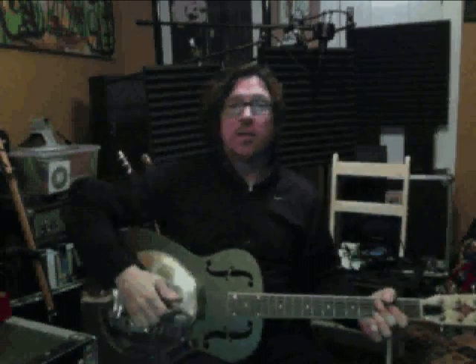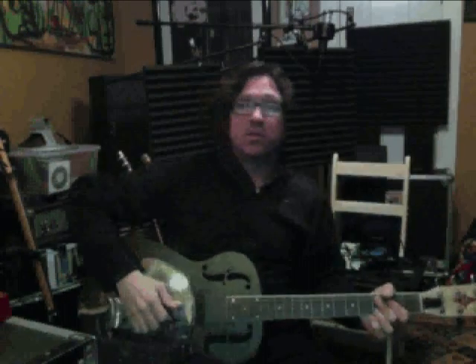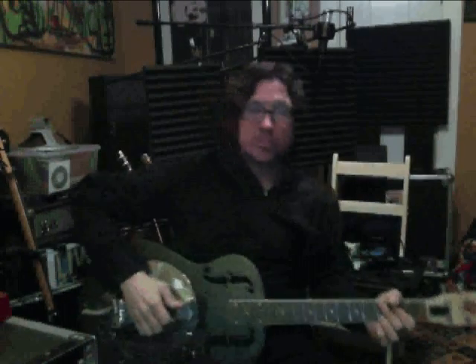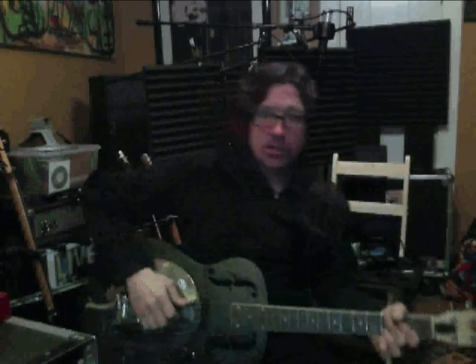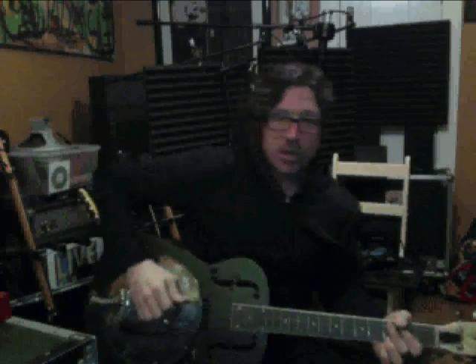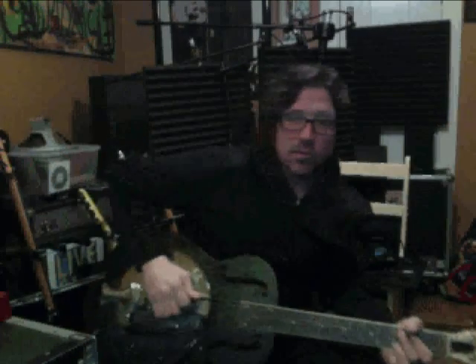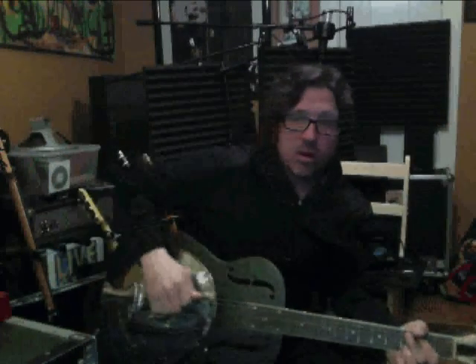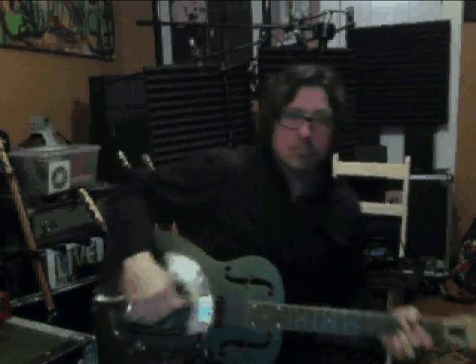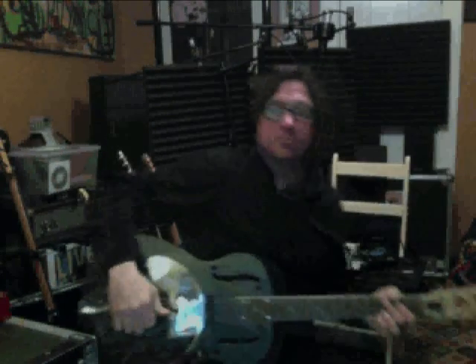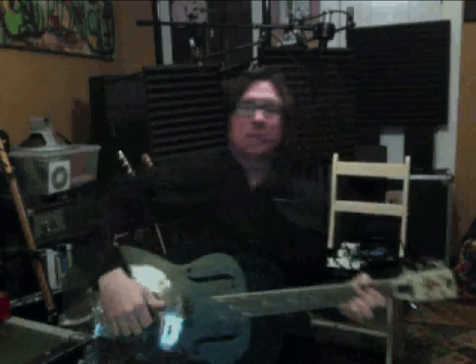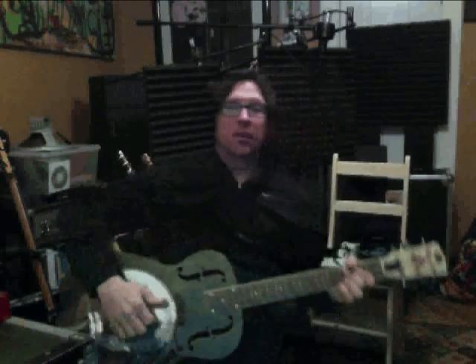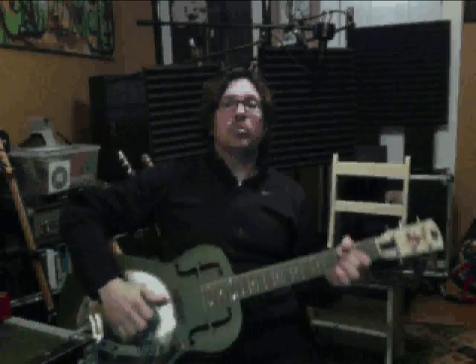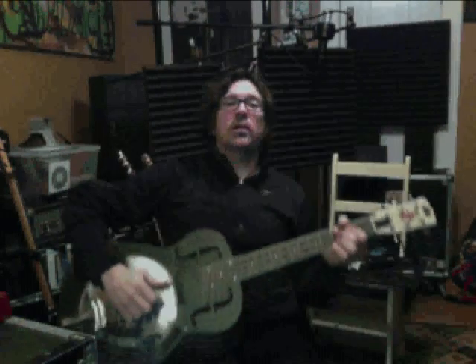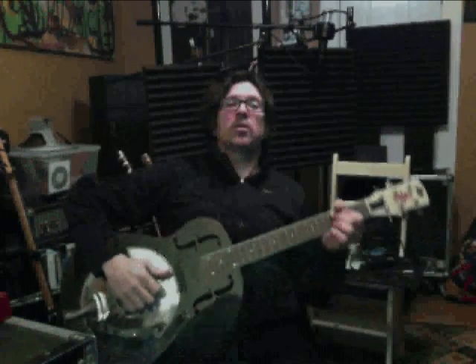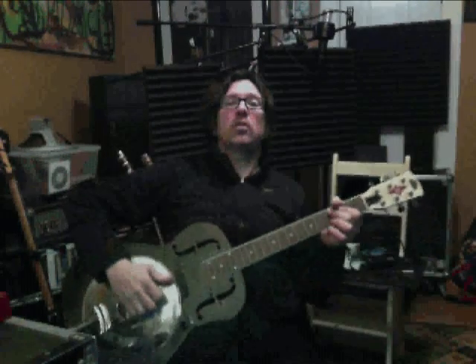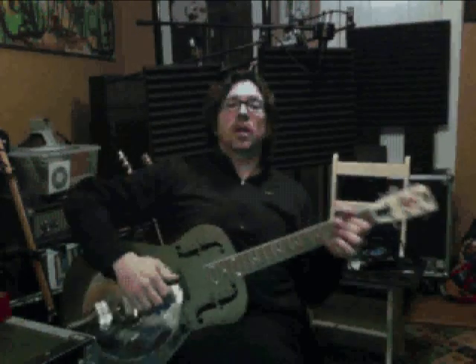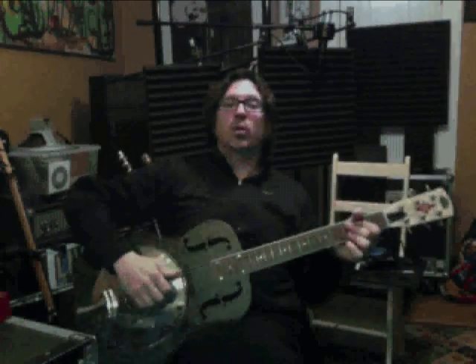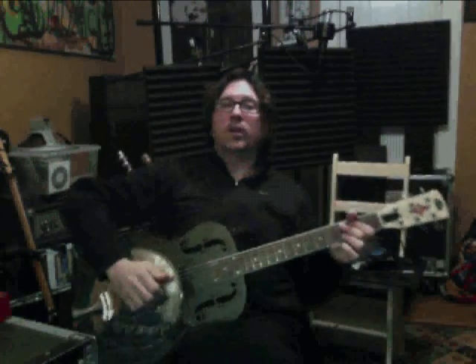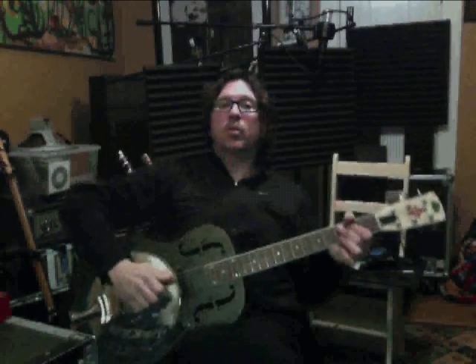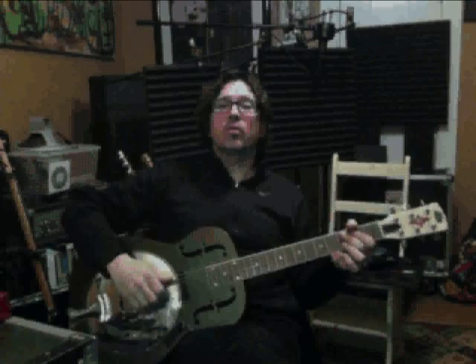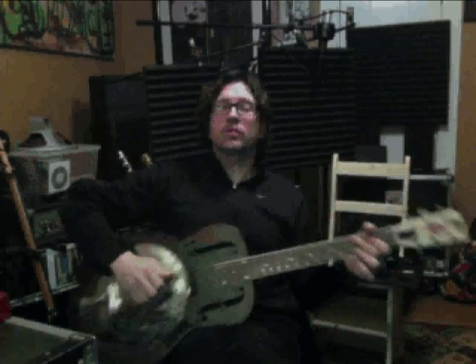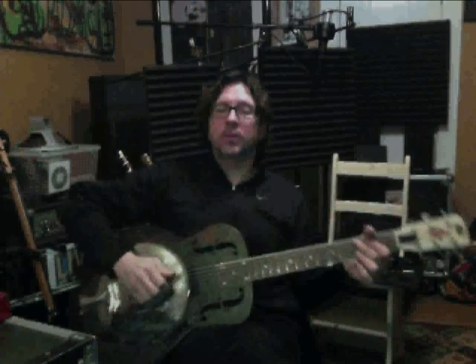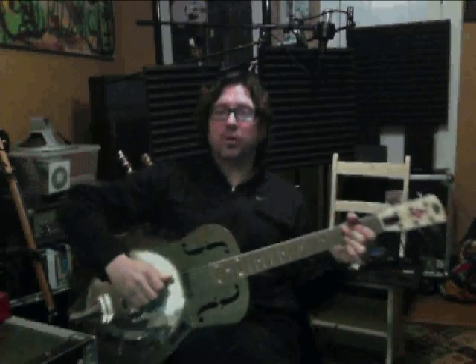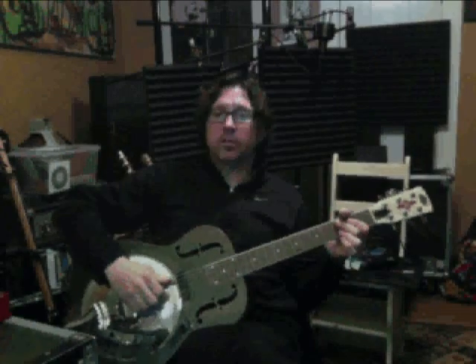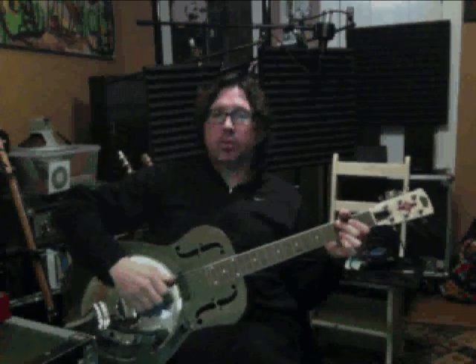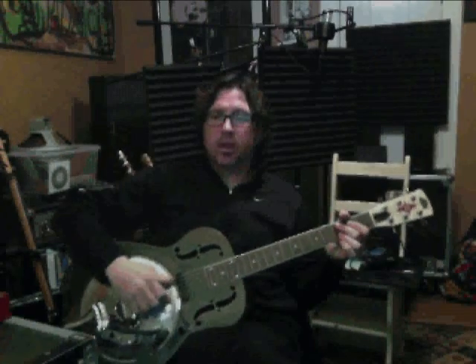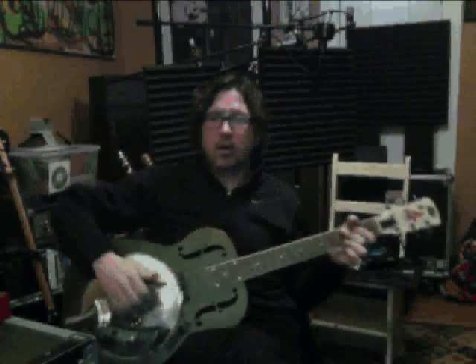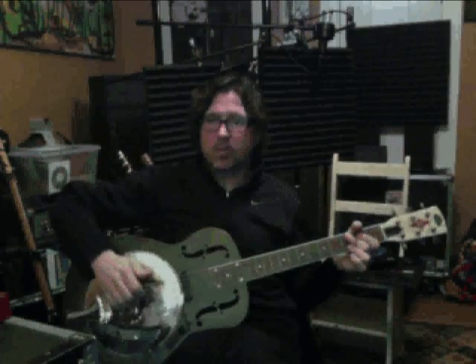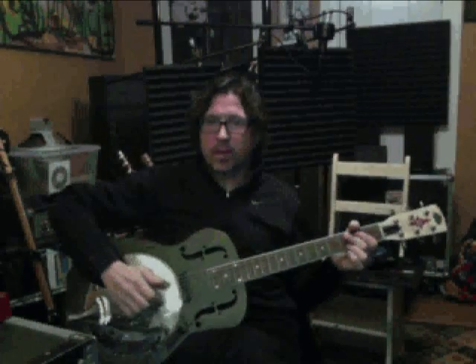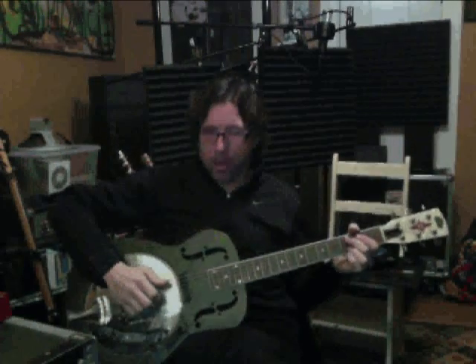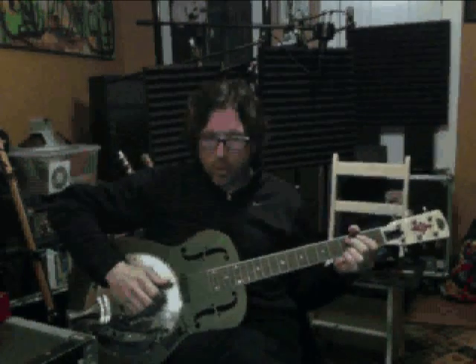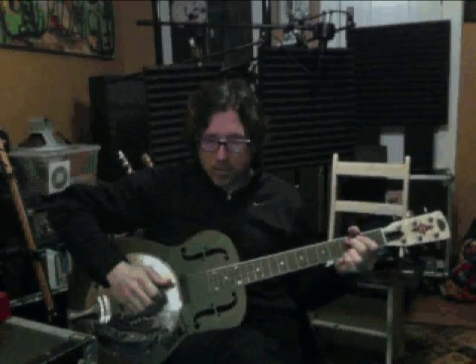This is a resonator guitar. I love to play guitar. I'm Will Kimbrough — visit me at willkimbrough.com and have a great week.